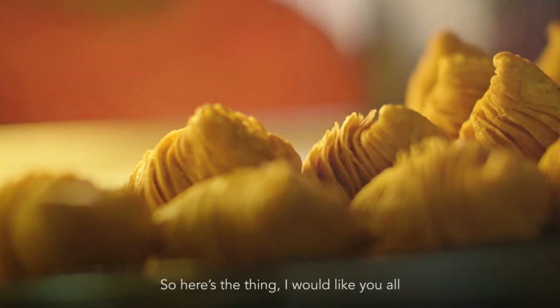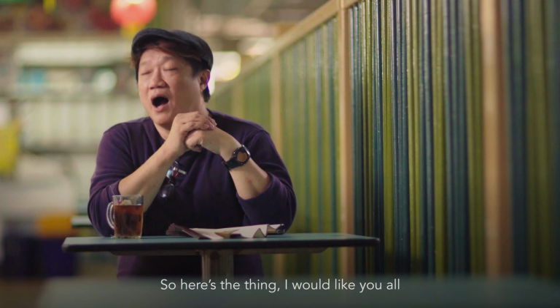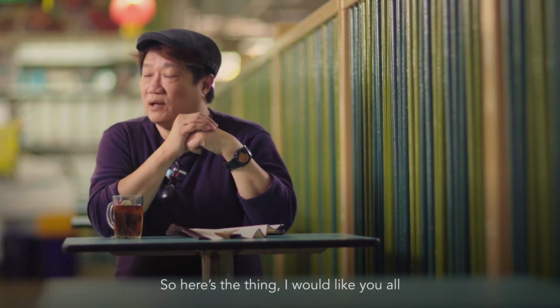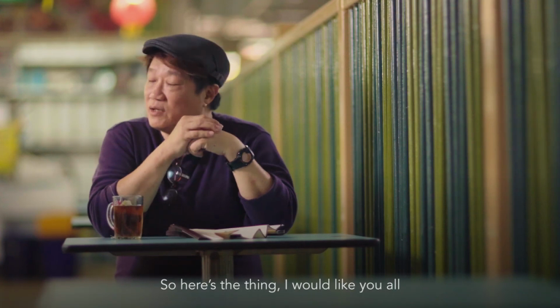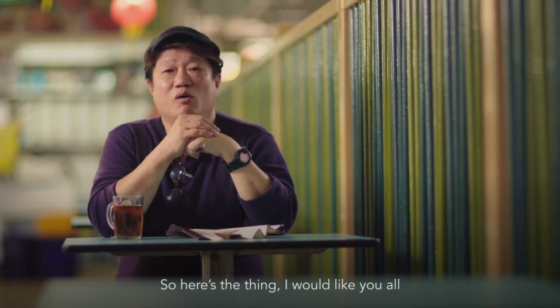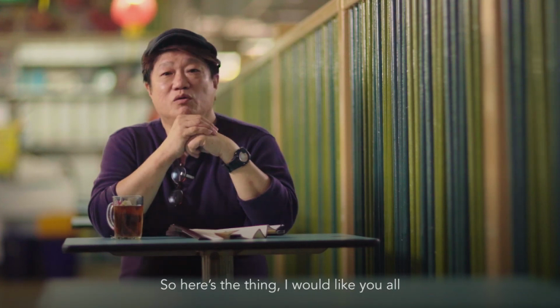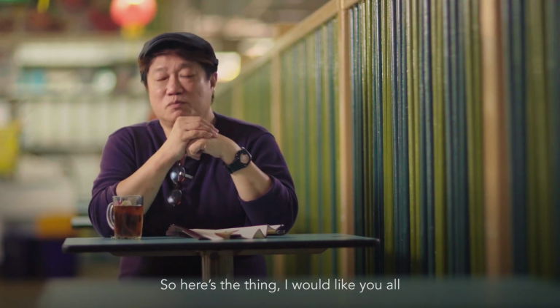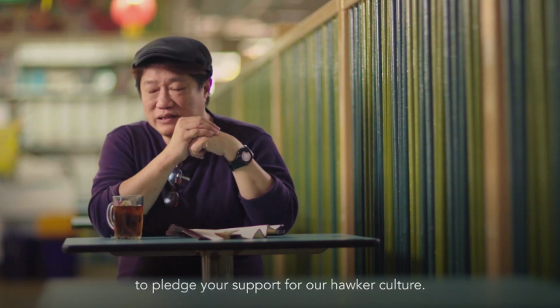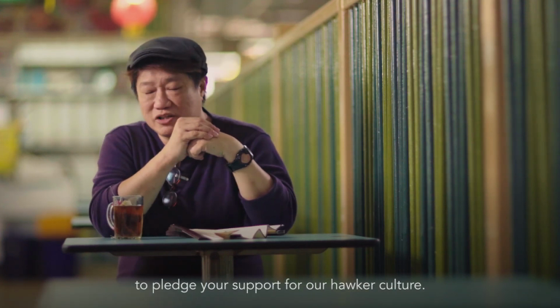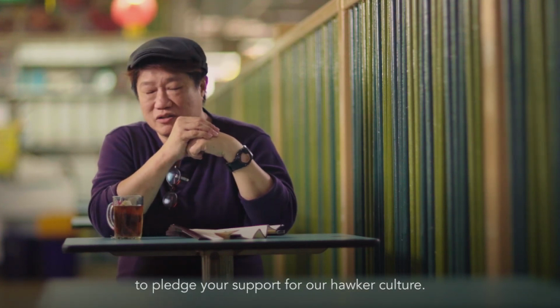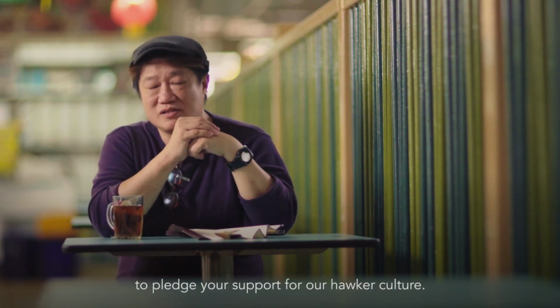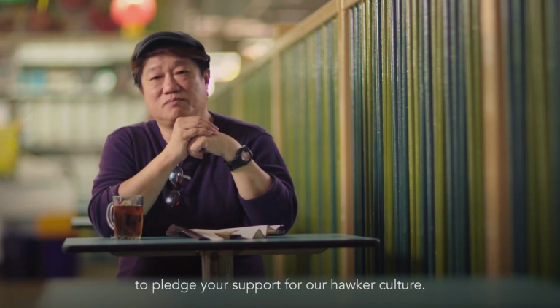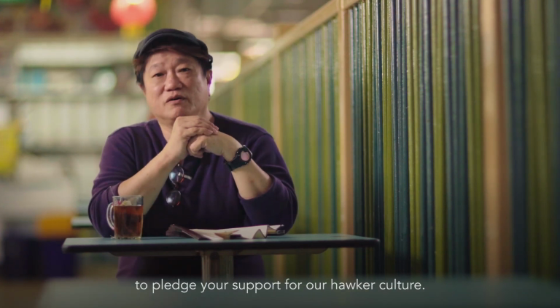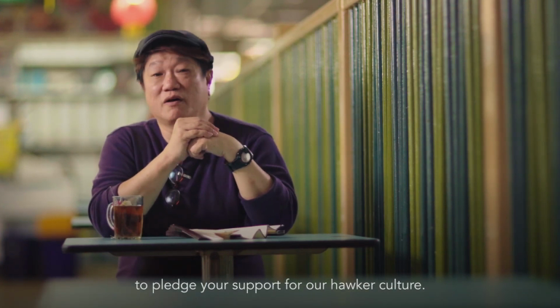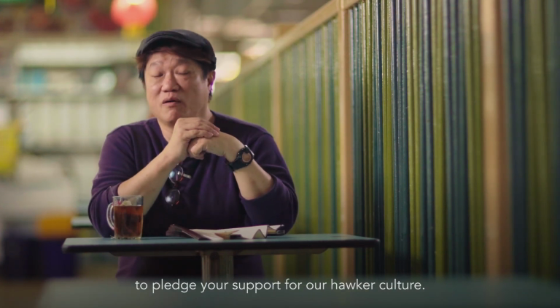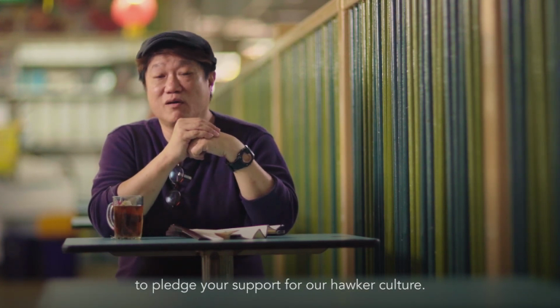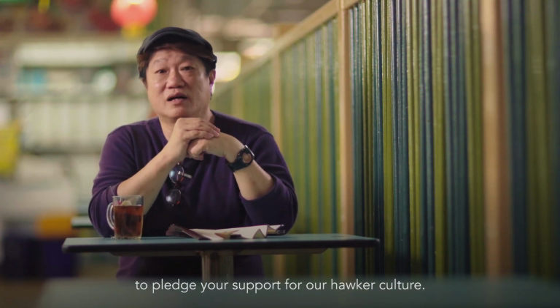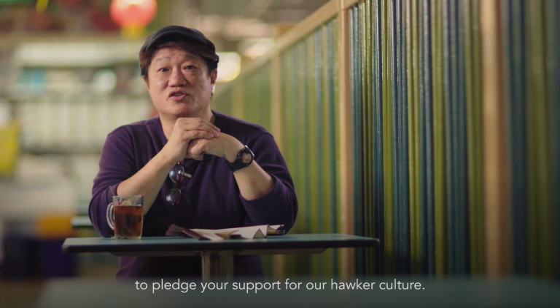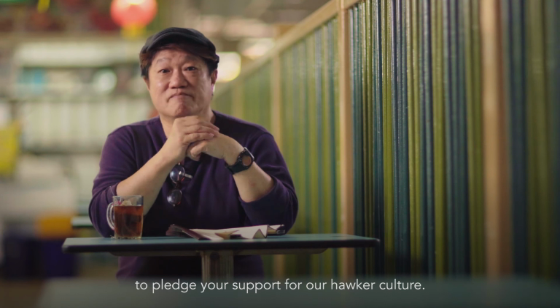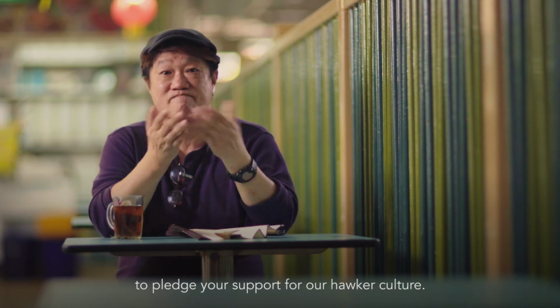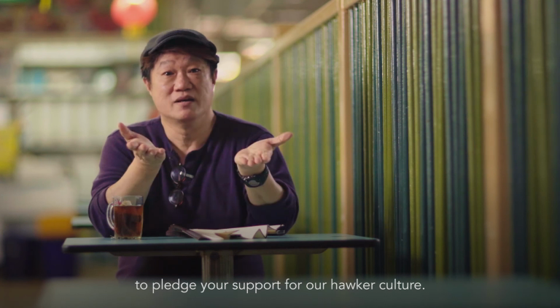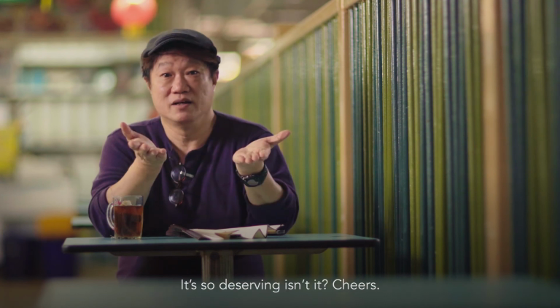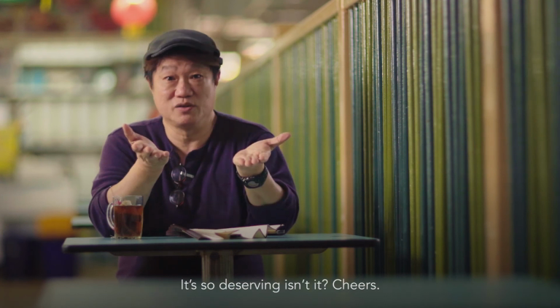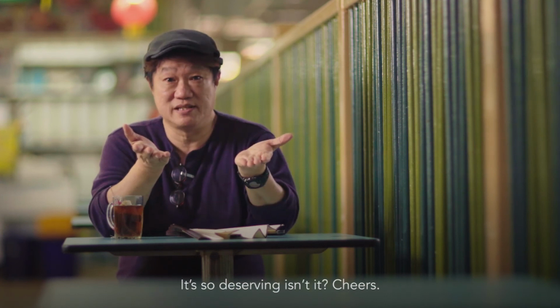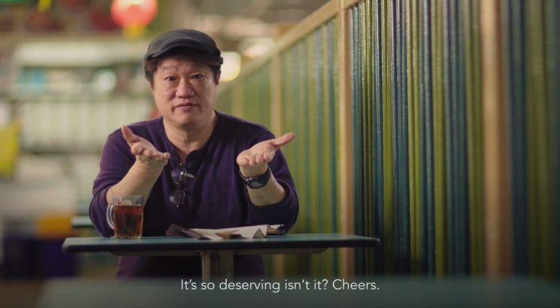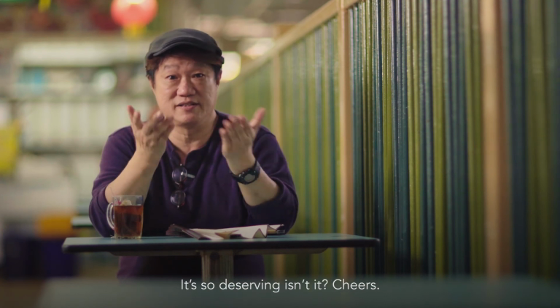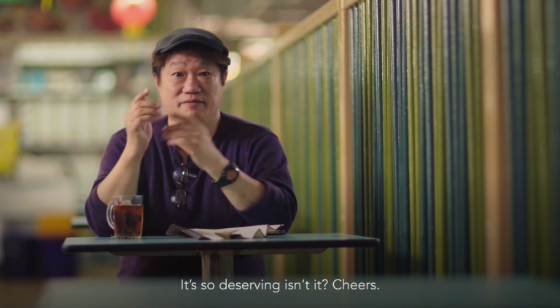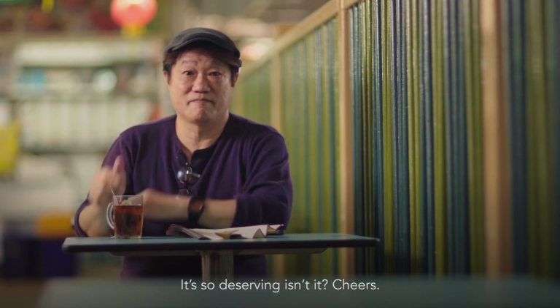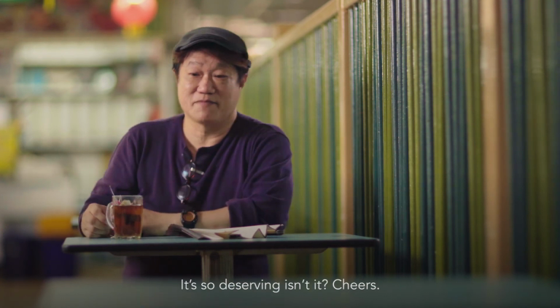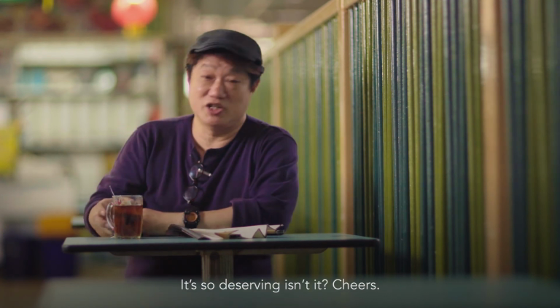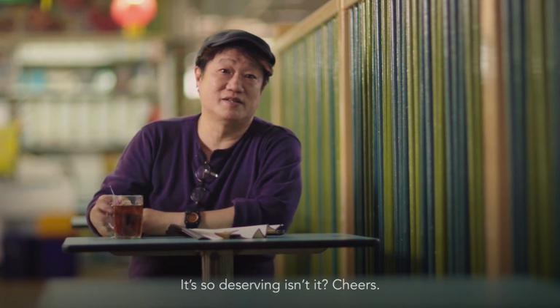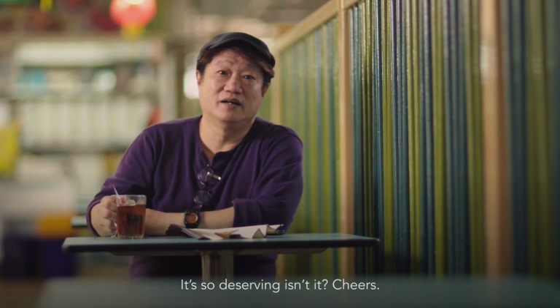I would like you all to pledge your support for our hawker culture. It's so deserving, isn't it? Cheers. Let's keep going.